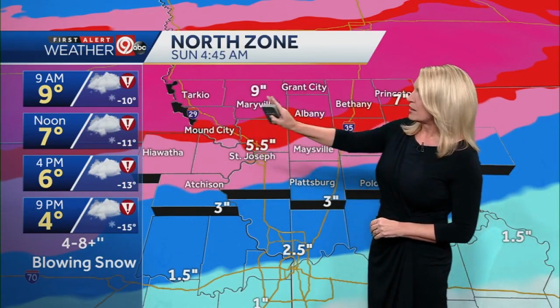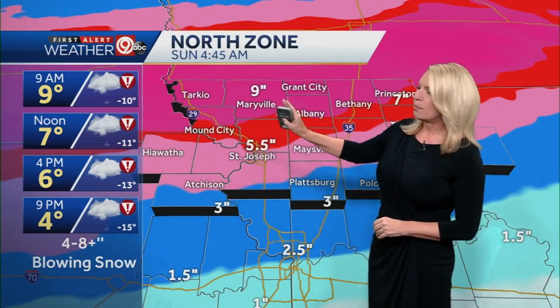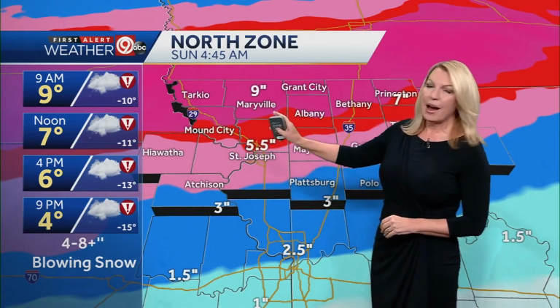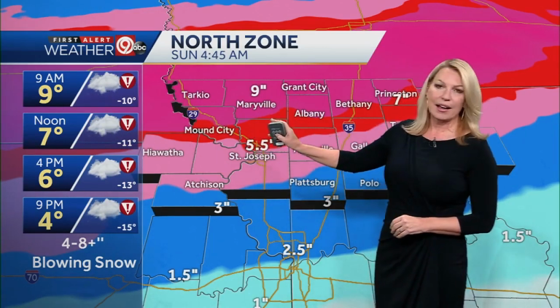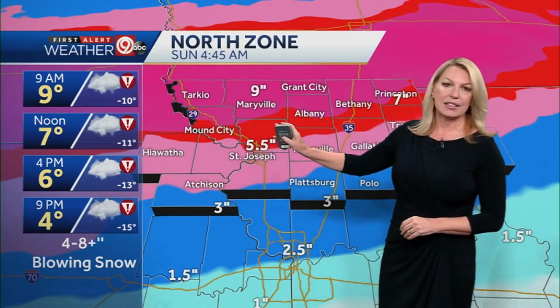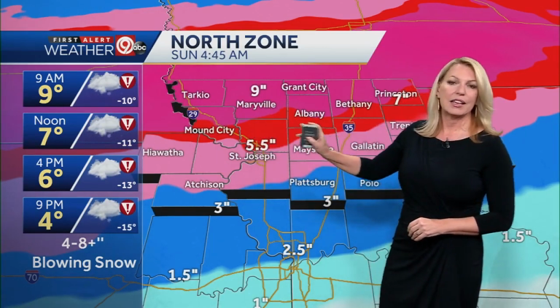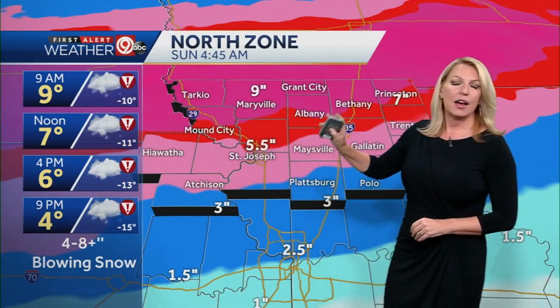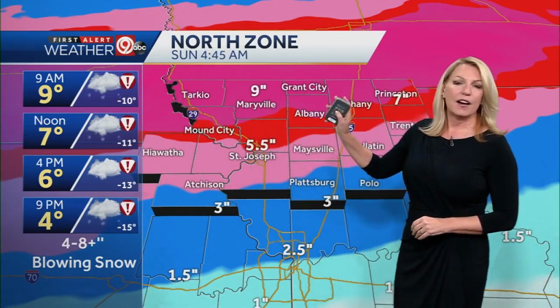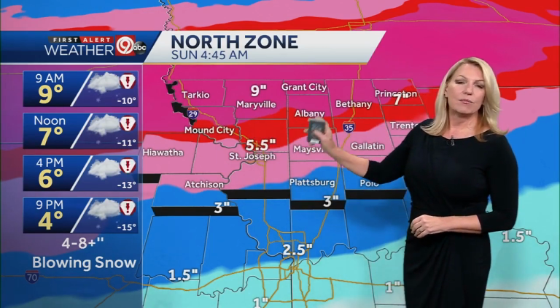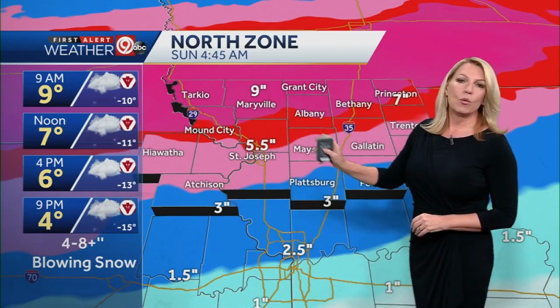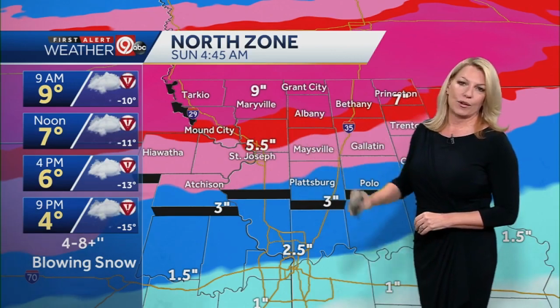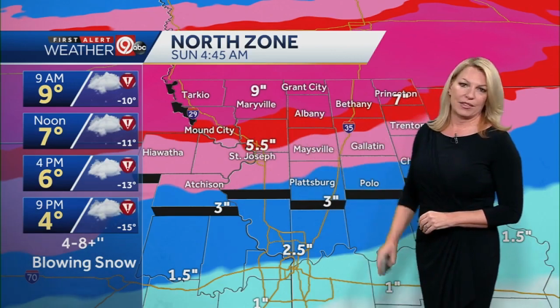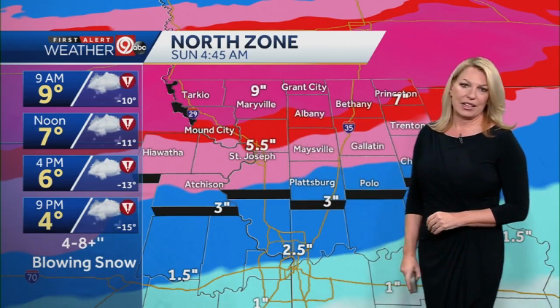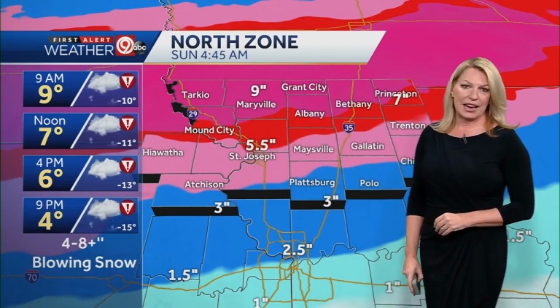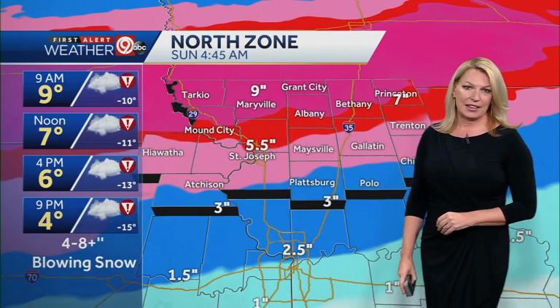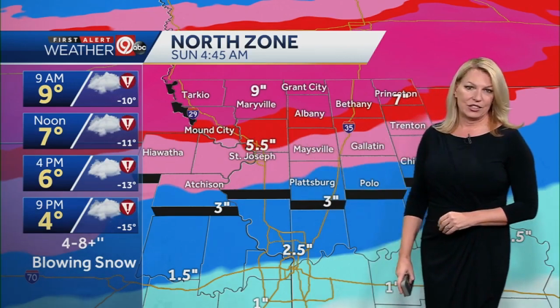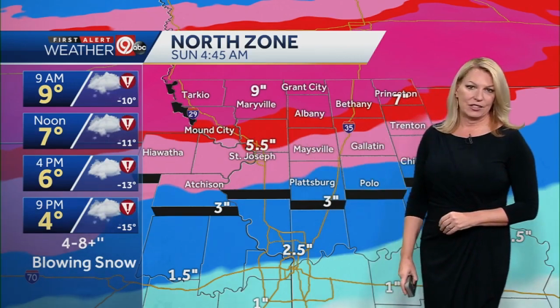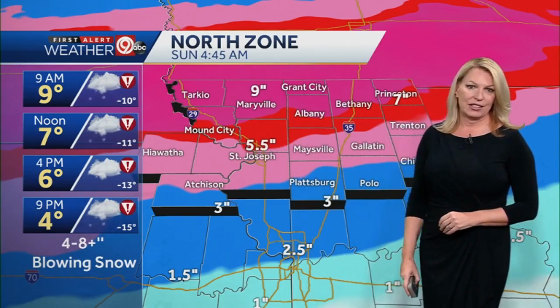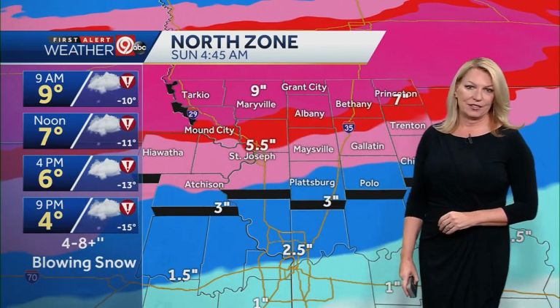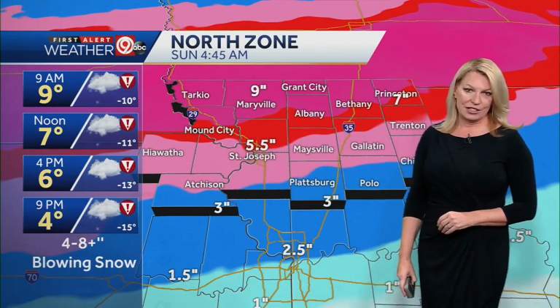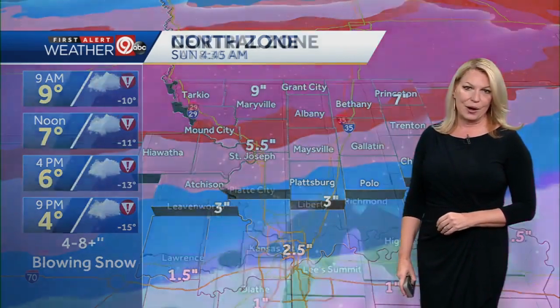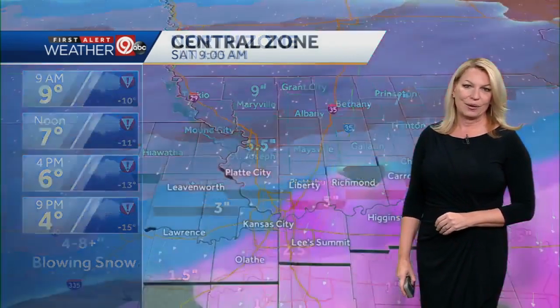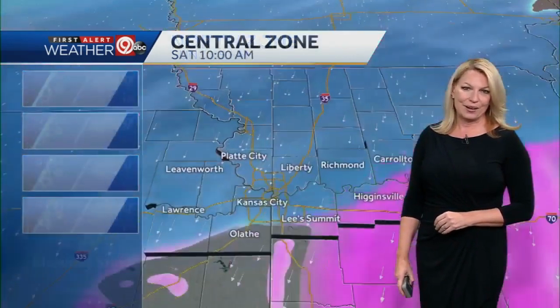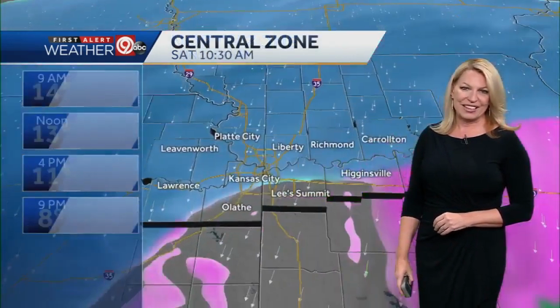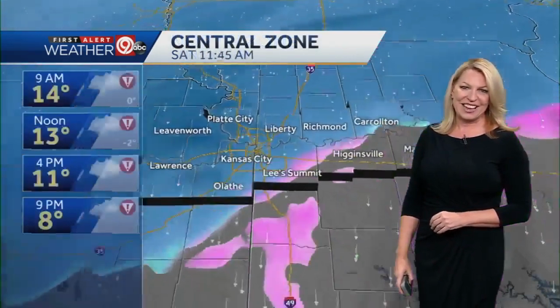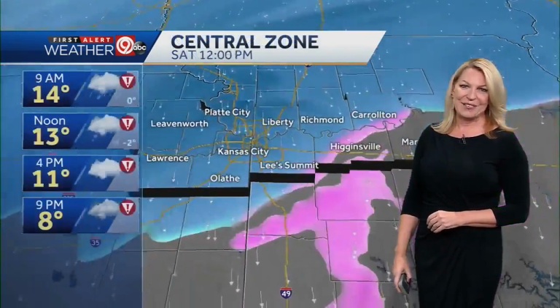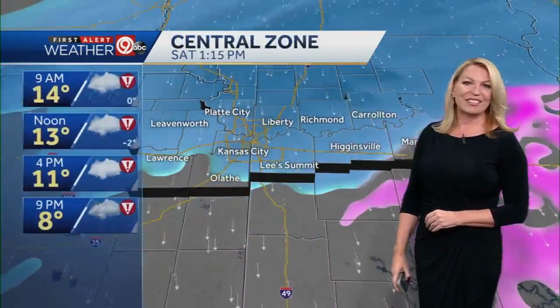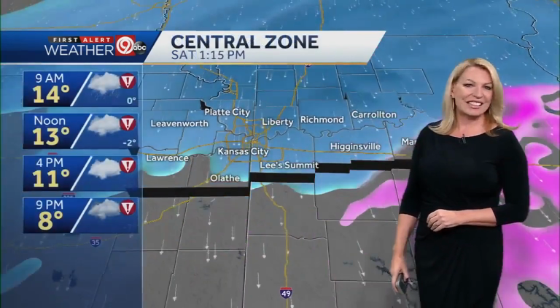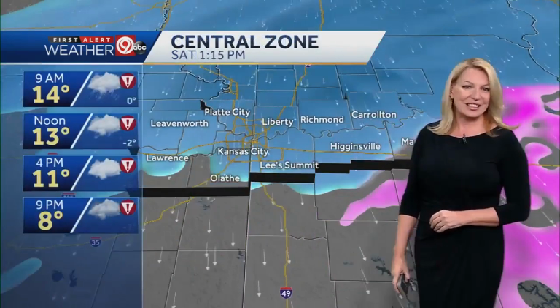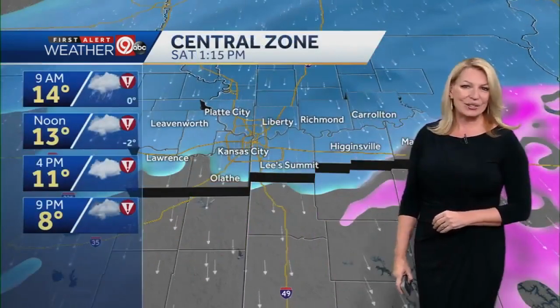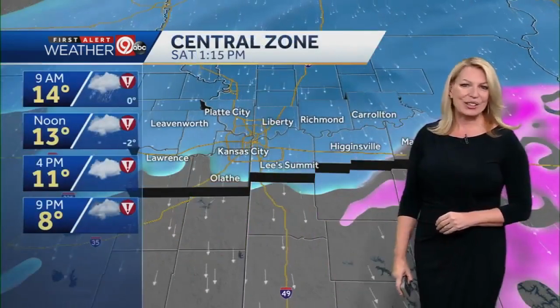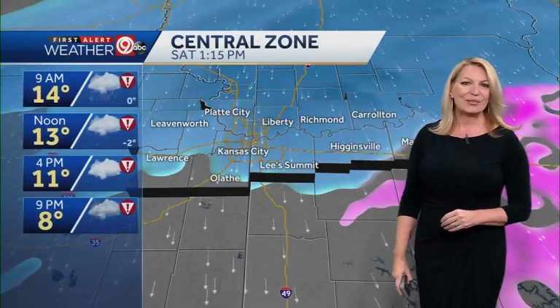Then we'll have a break in the snow and maybe just another quick patch of light snow that comes through around 9 o'clock tonight. Your wind chills will be below zero throughout the day today. Your total snowfall accumulation in the northern zone is about 4 to 8 inches.